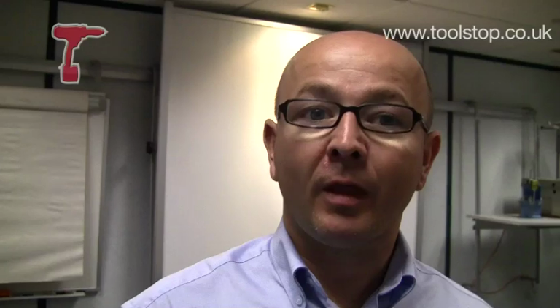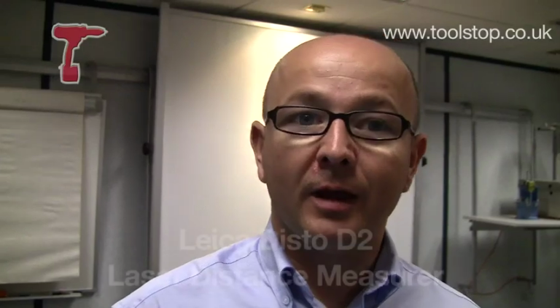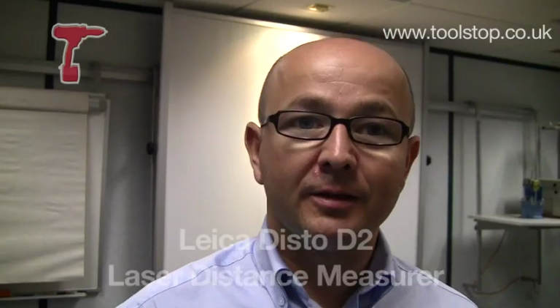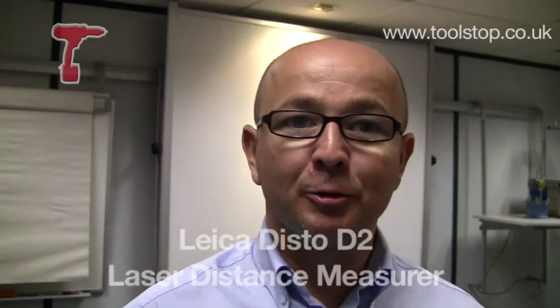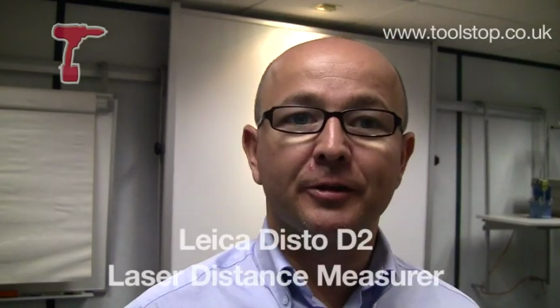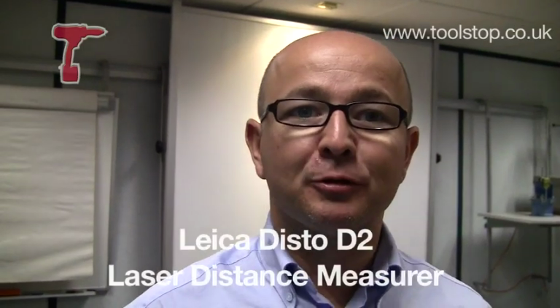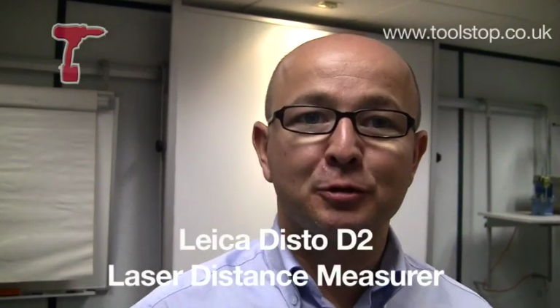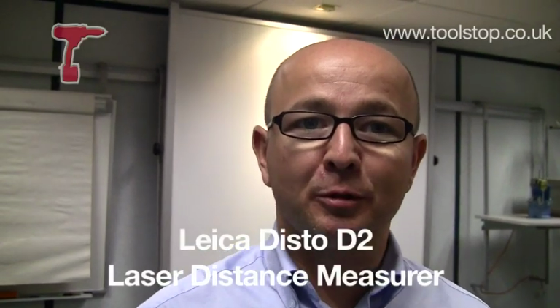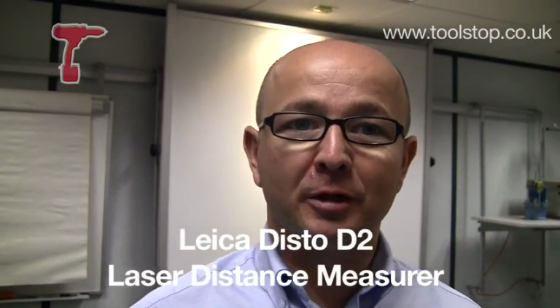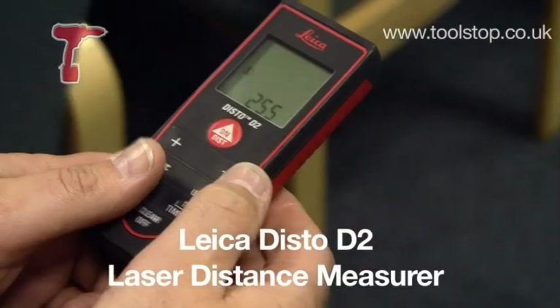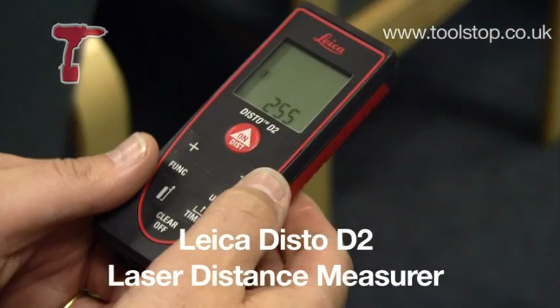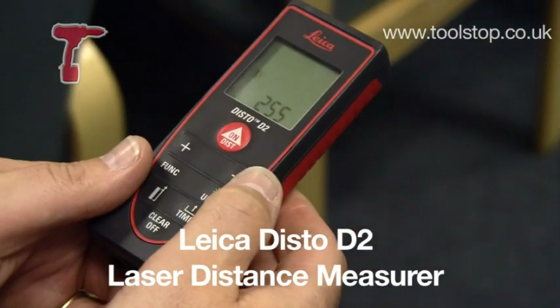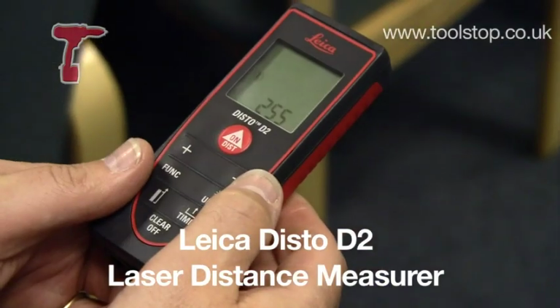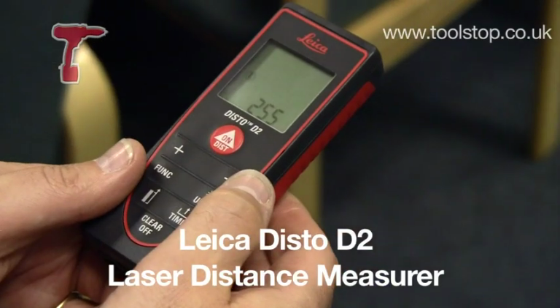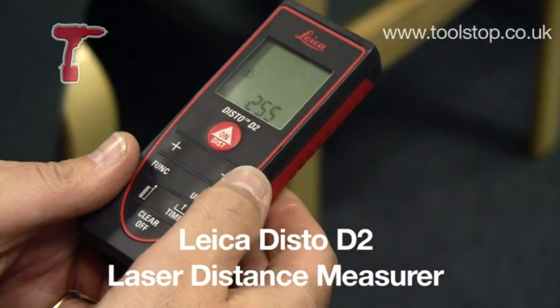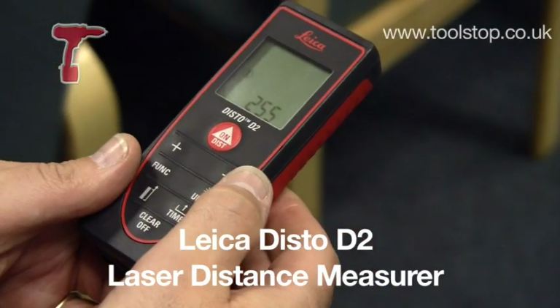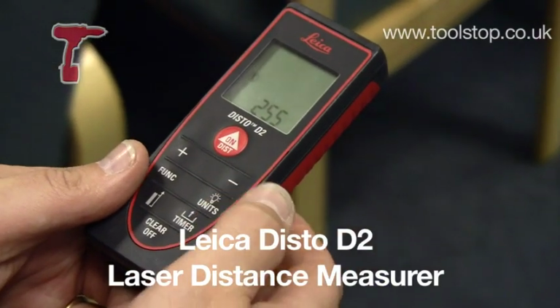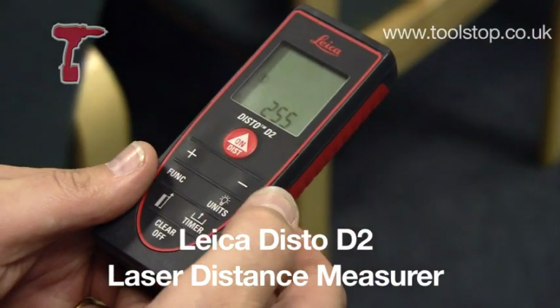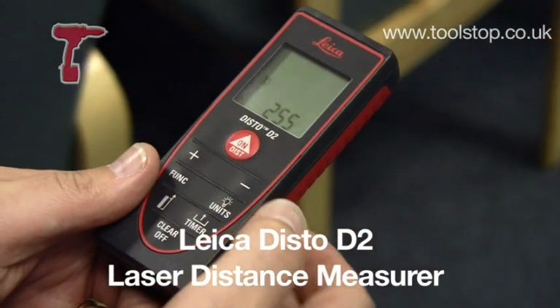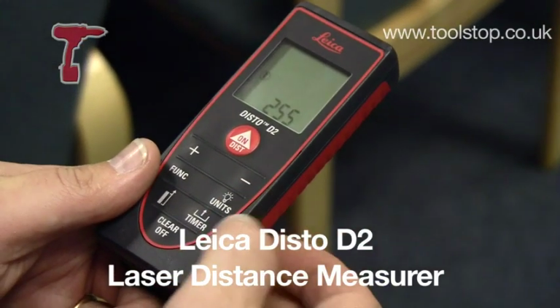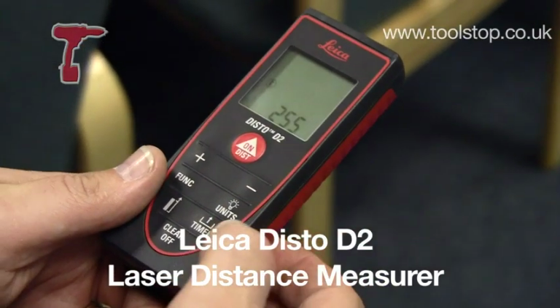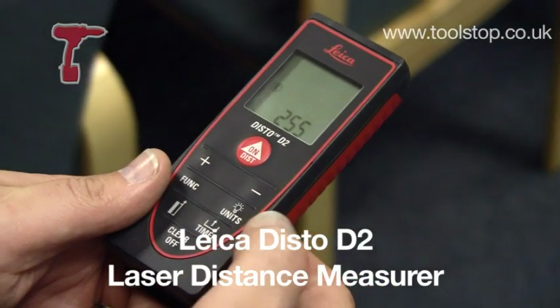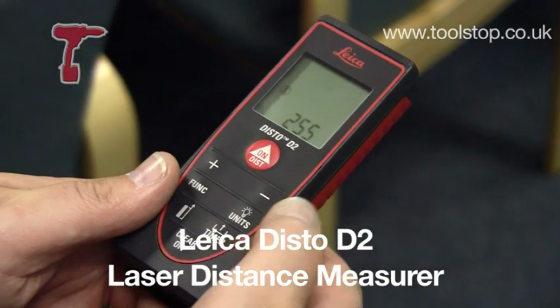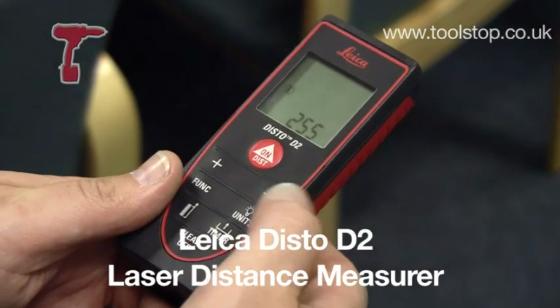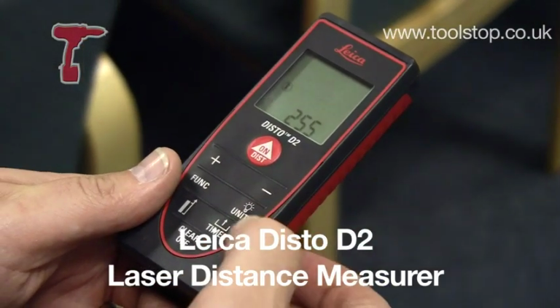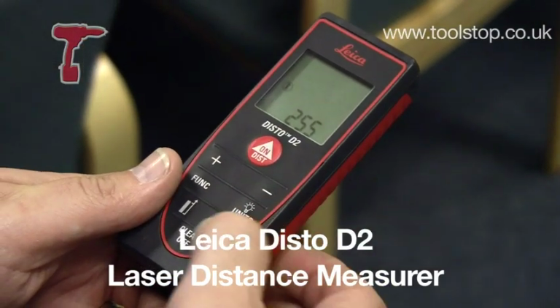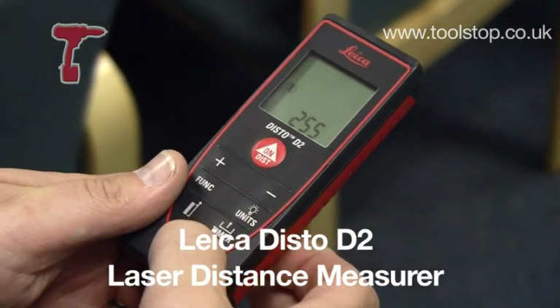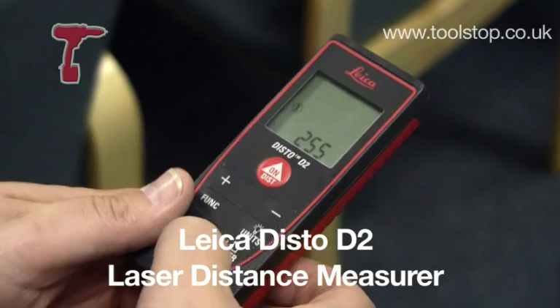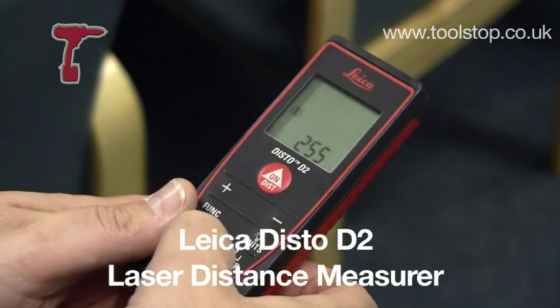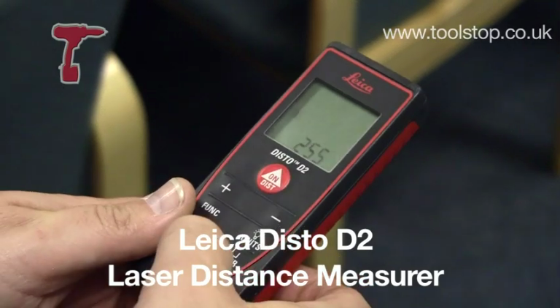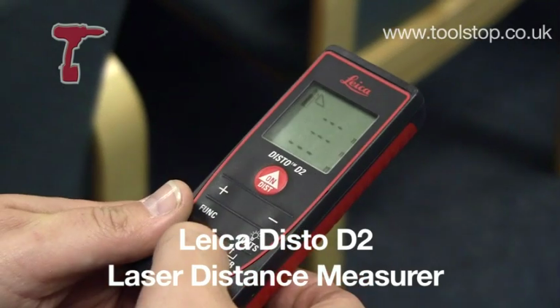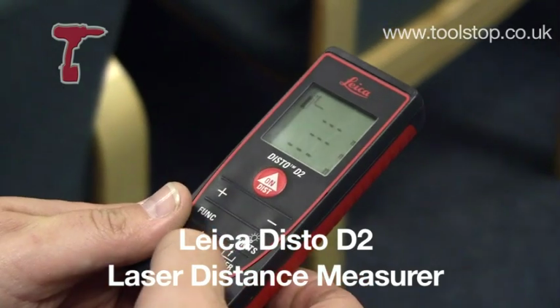Hi, Neil here at Tool Stop TV. So in my hand I've got this Leica Disto D2.